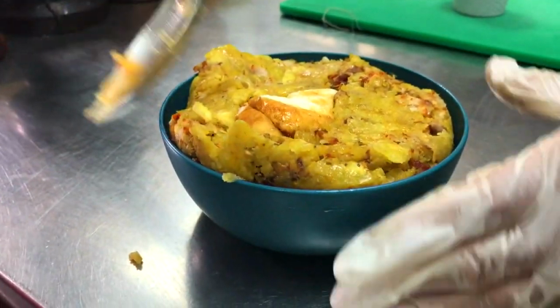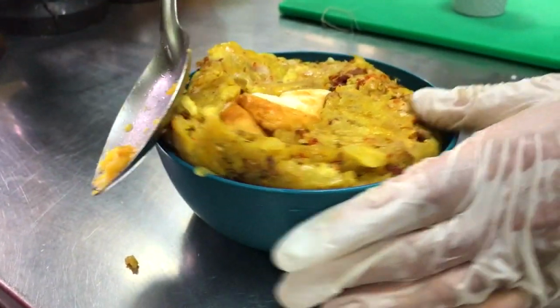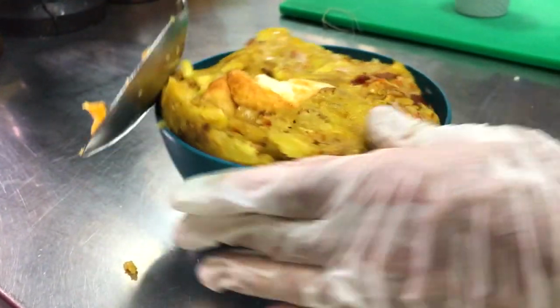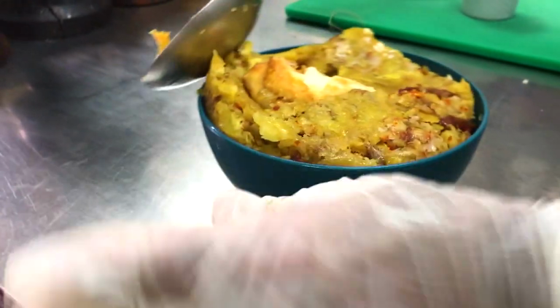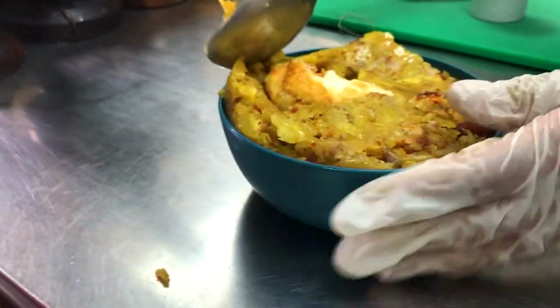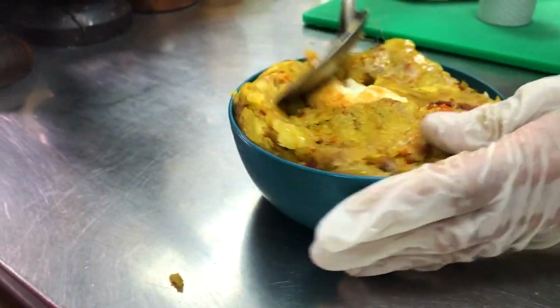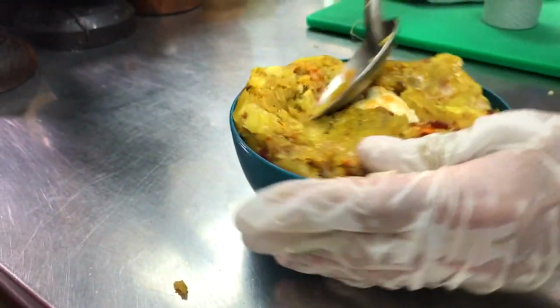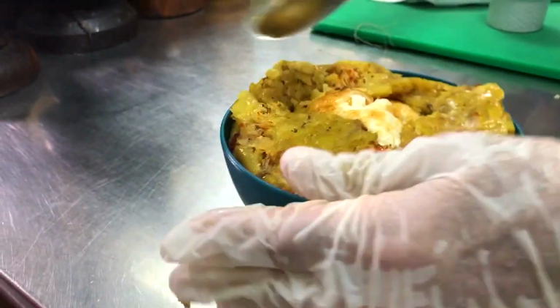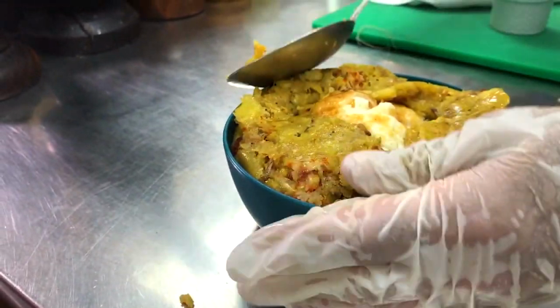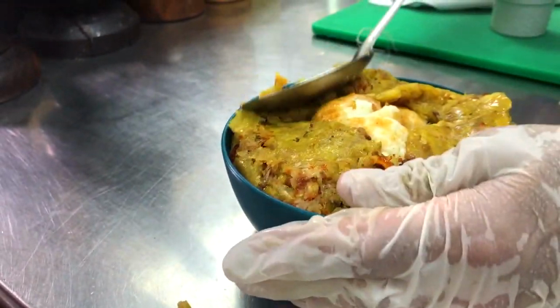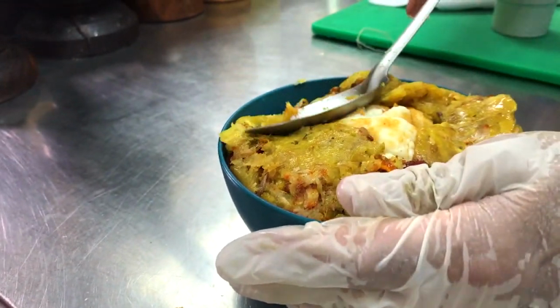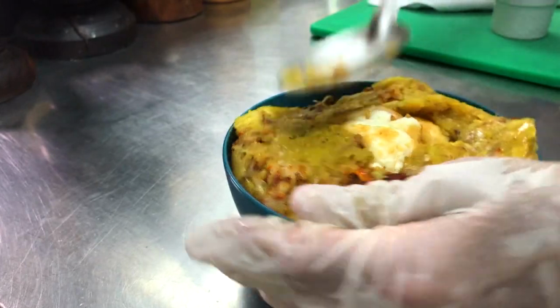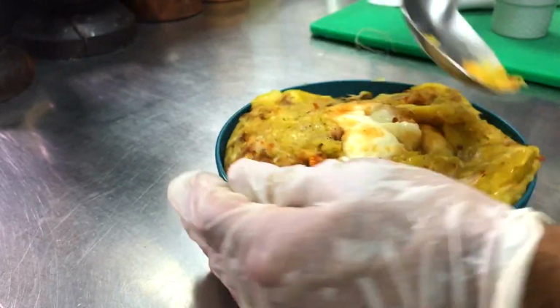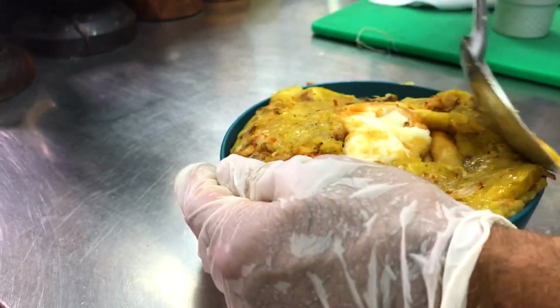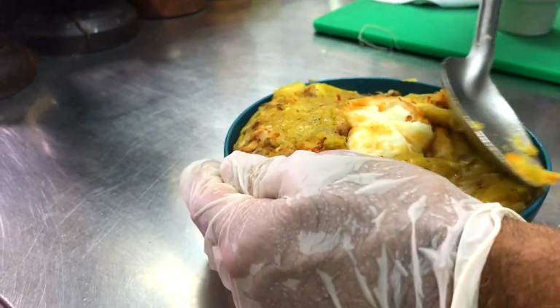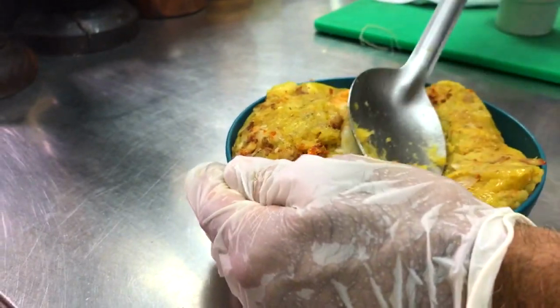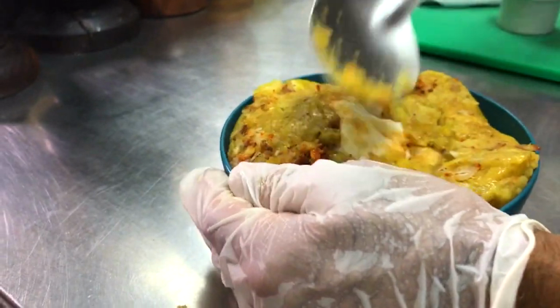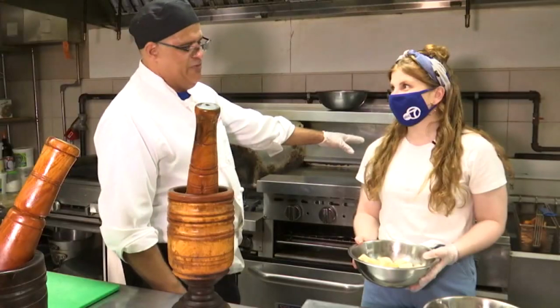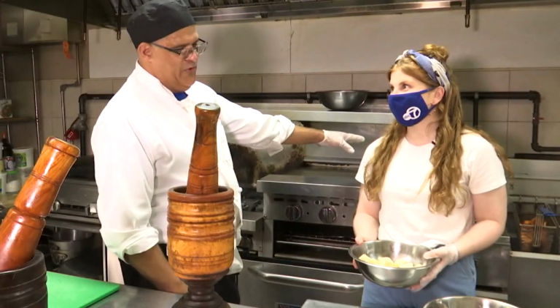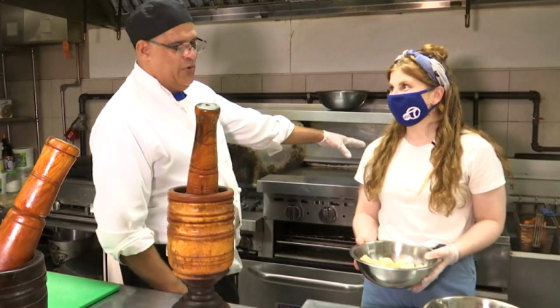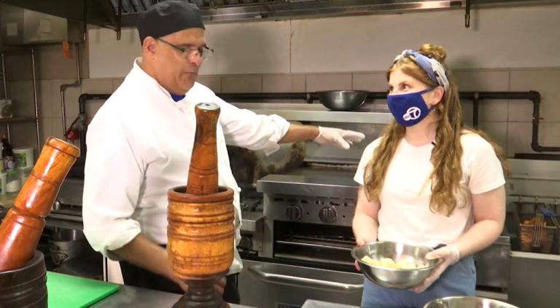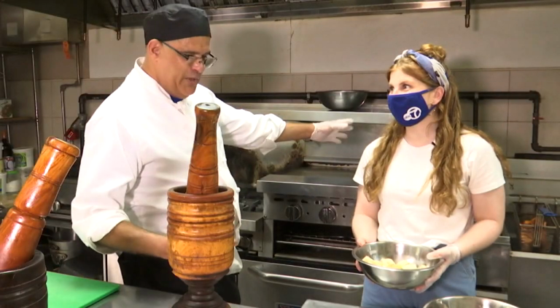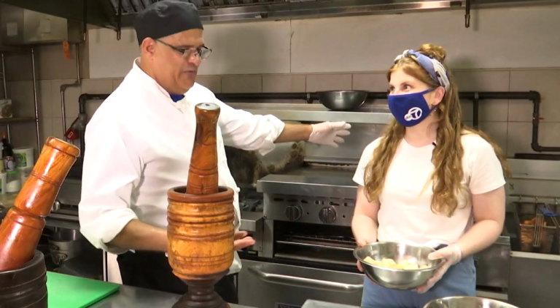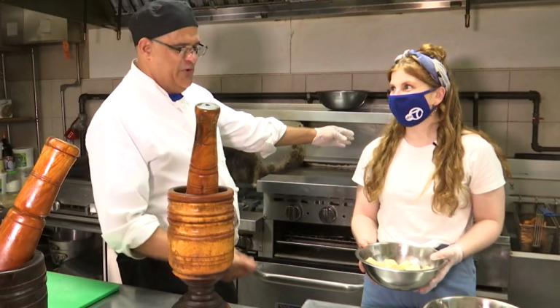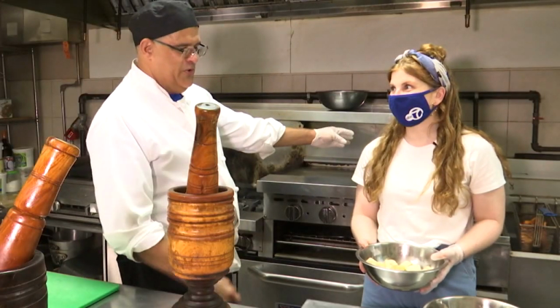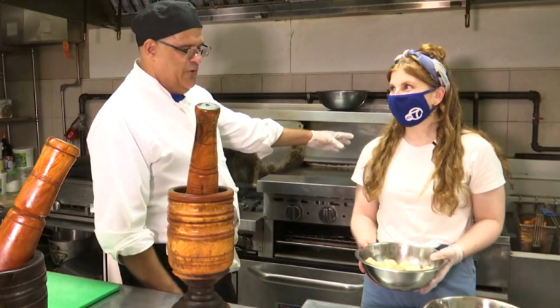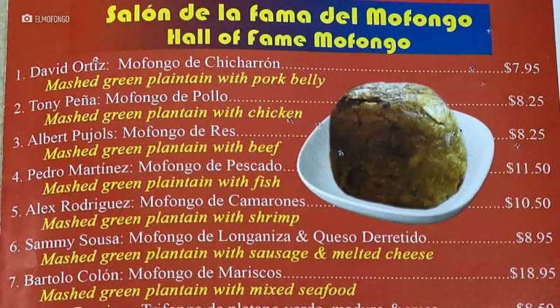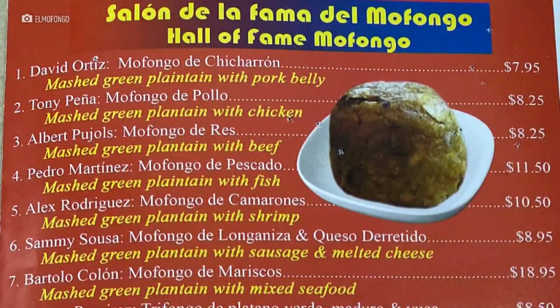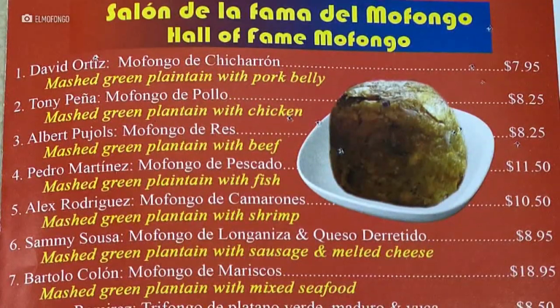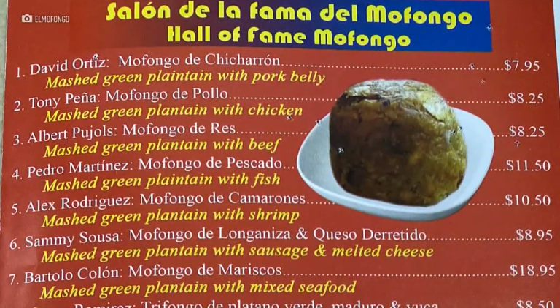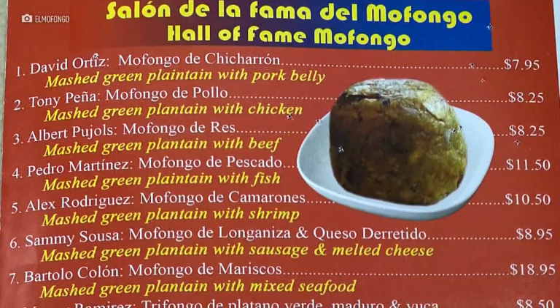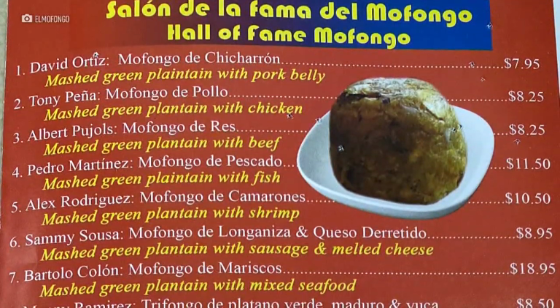So what are we making? Making the mofongo. Big Papi mofongo. Big mofongo. Big mofongo — Expressi mofongo.